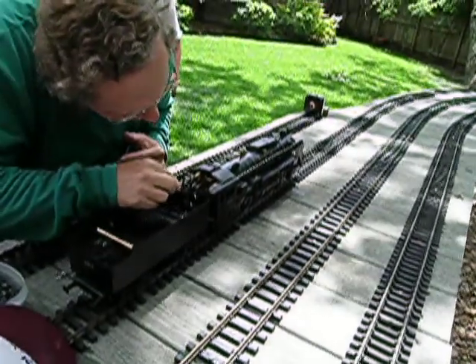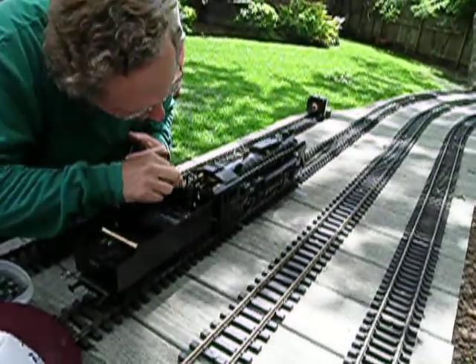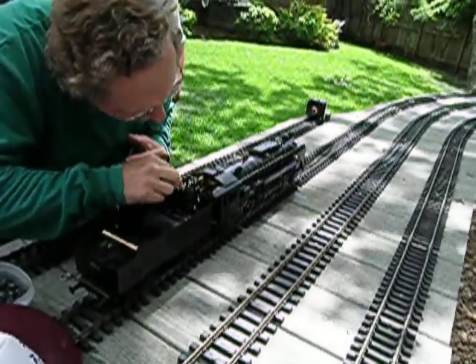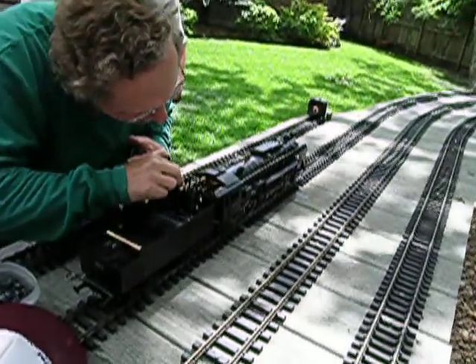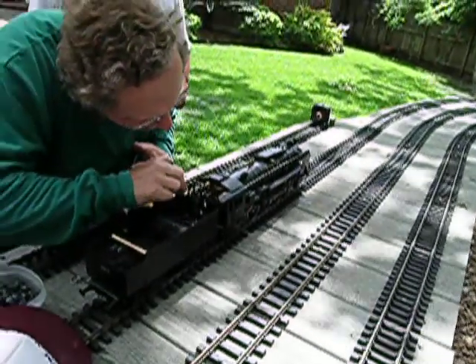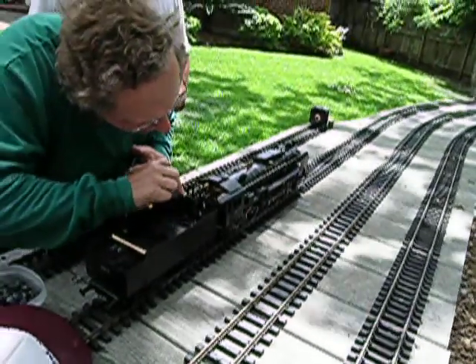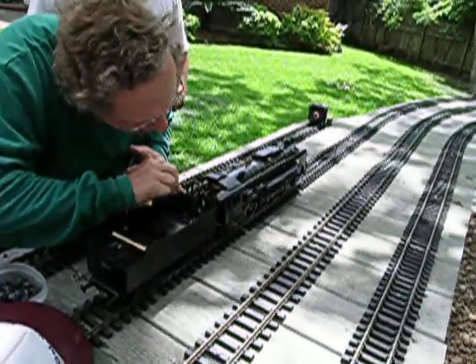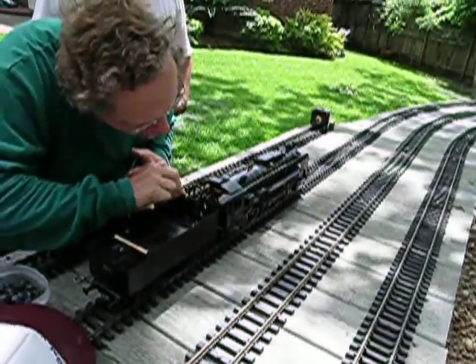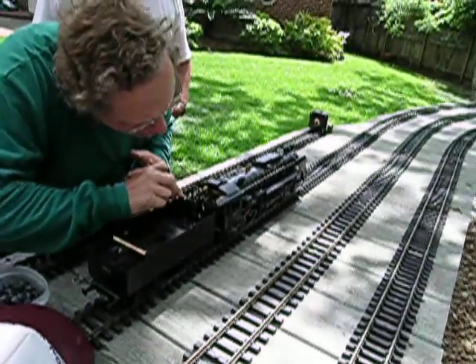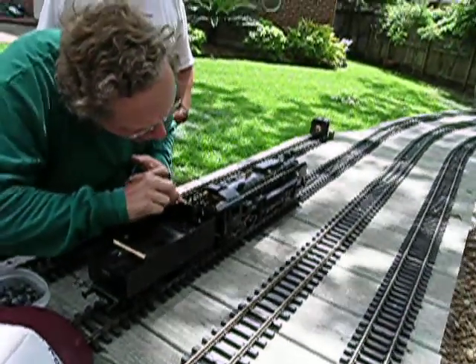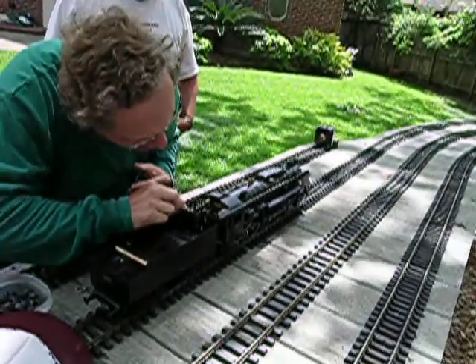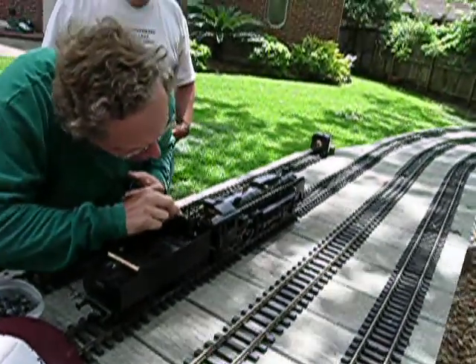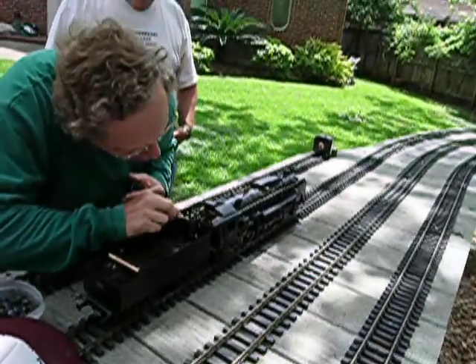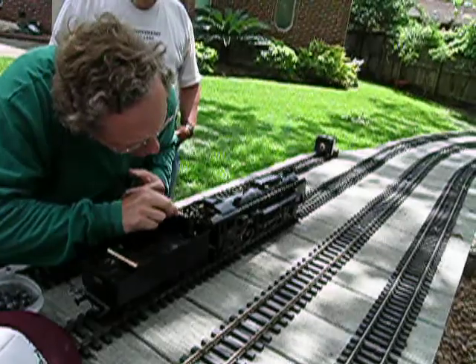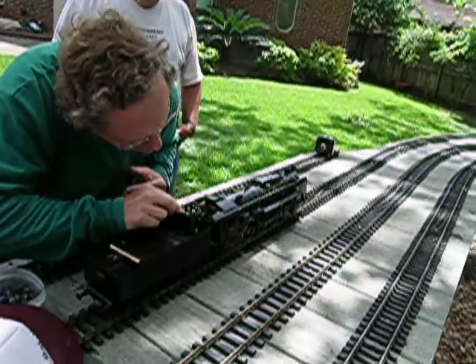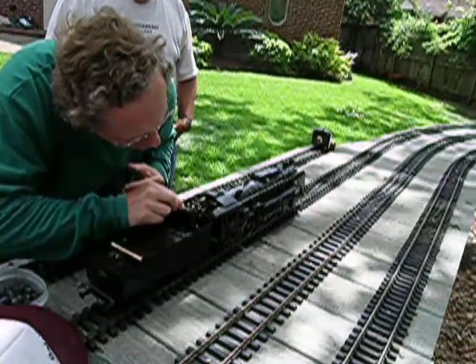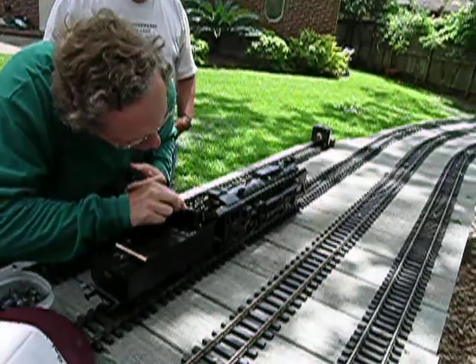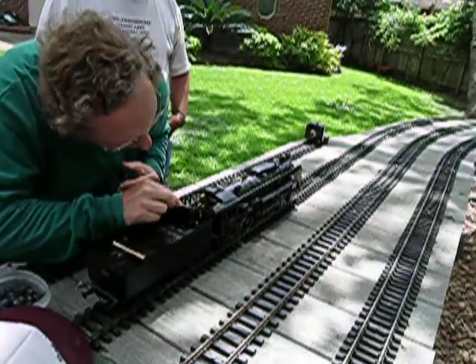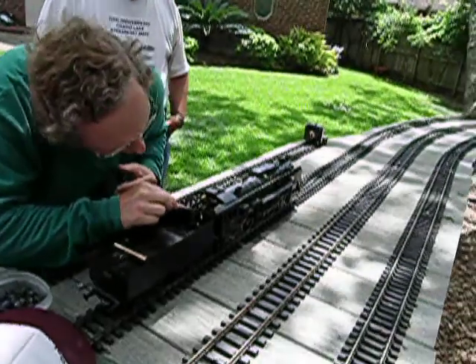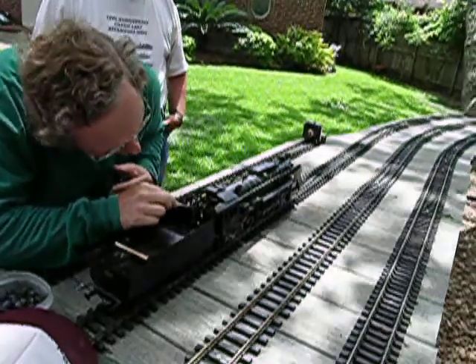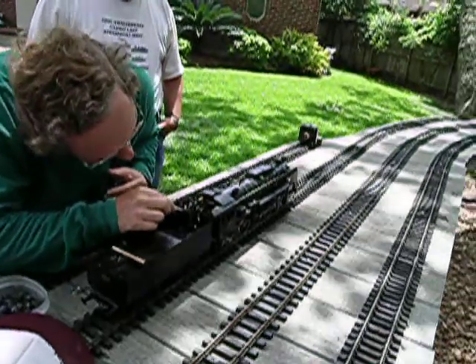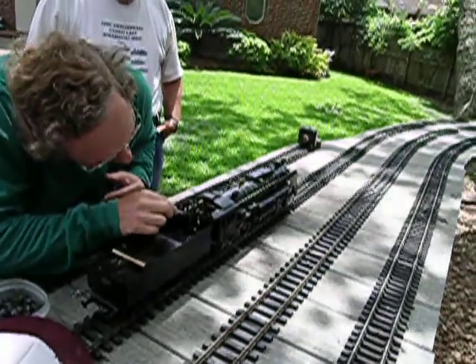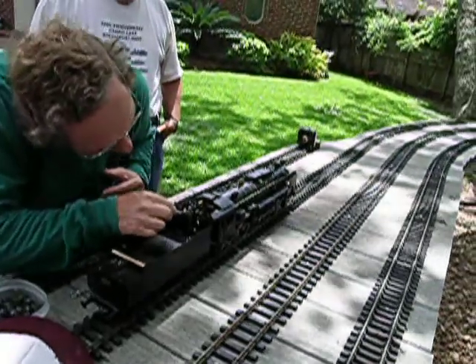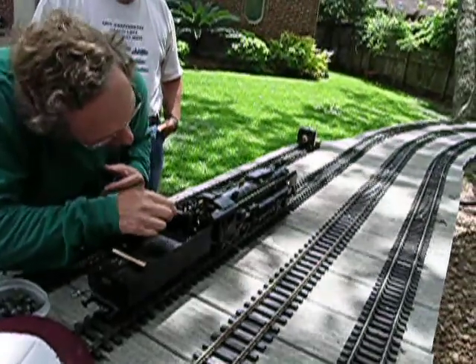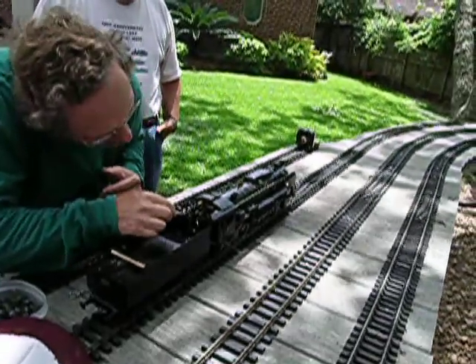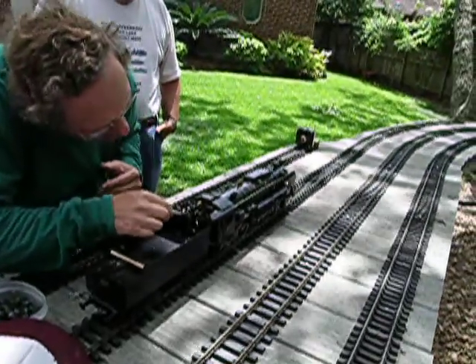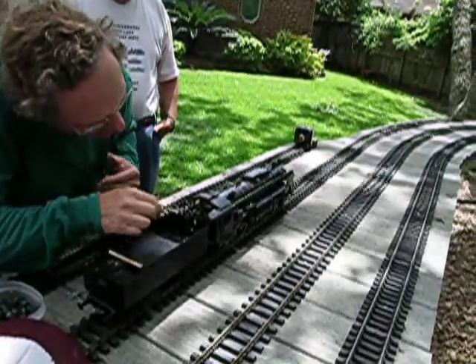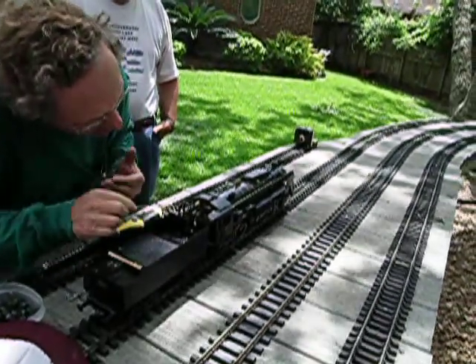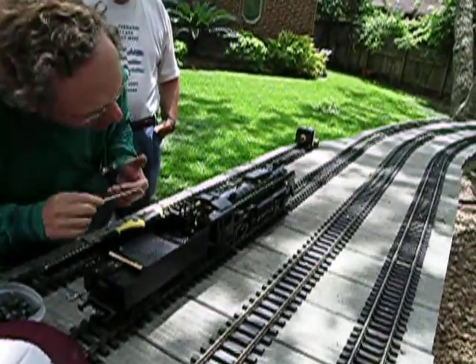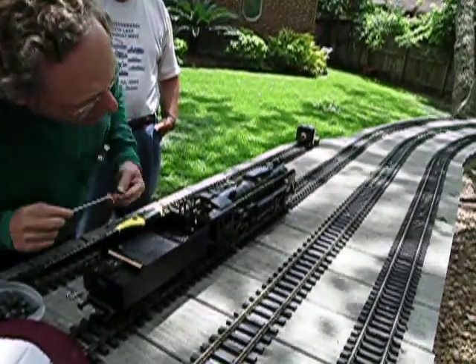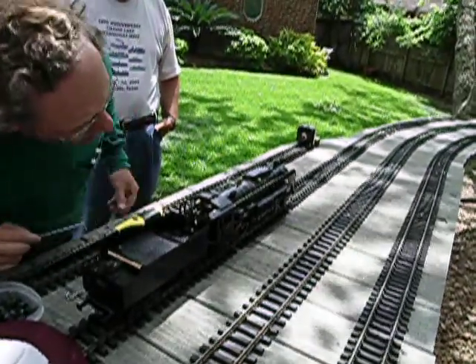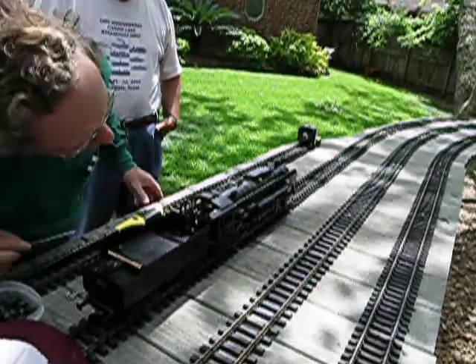I've got that little latch in the down position where you don't have to undo it every time. It holds it tight enough anyway.